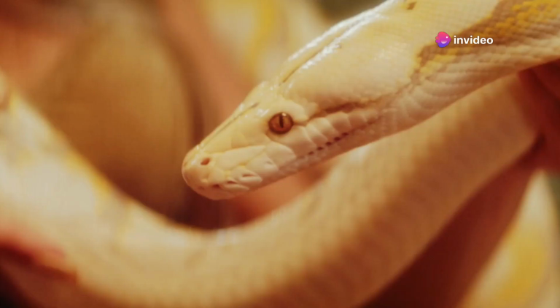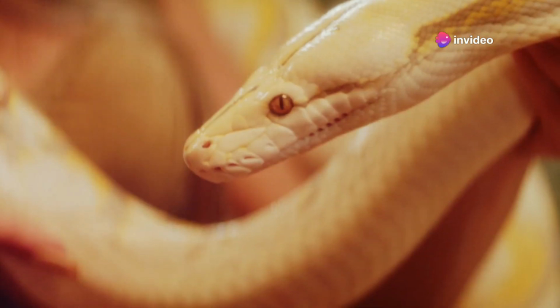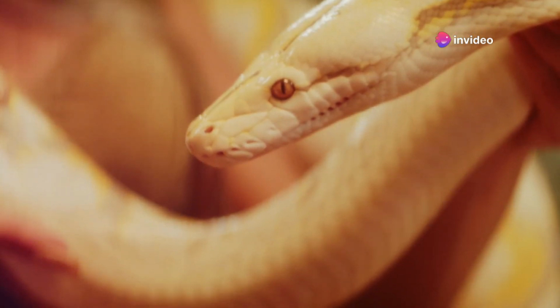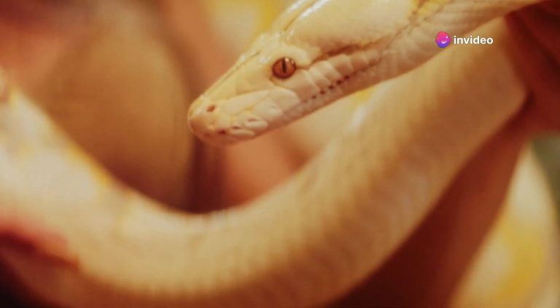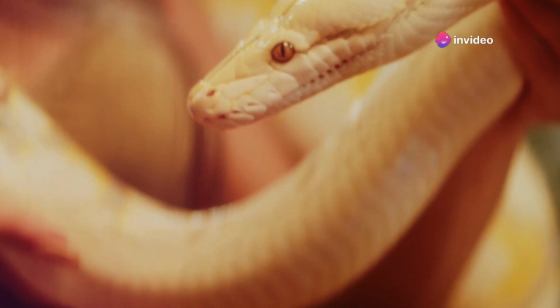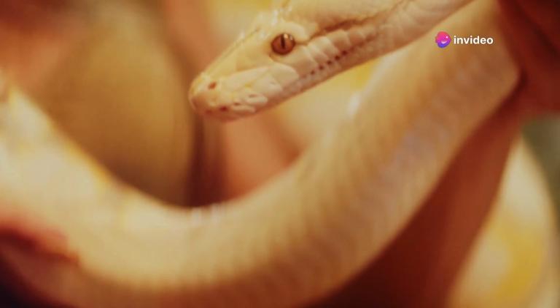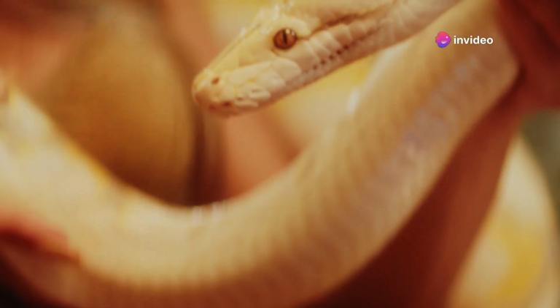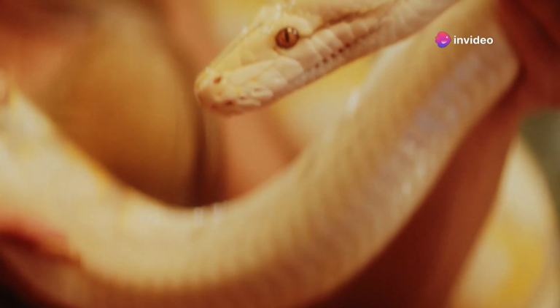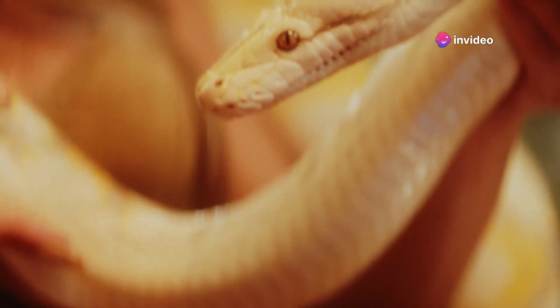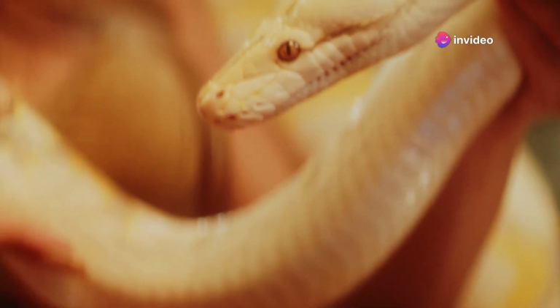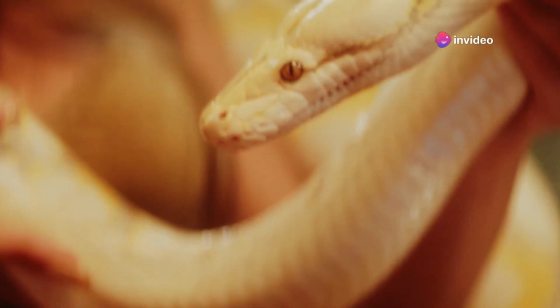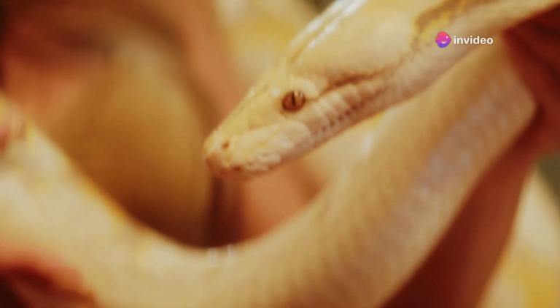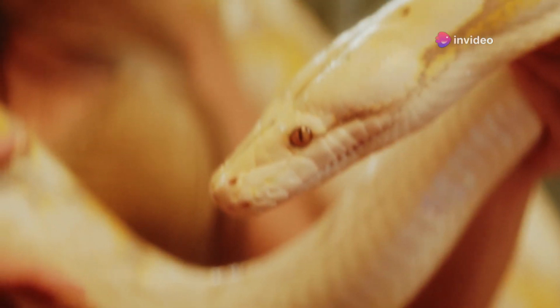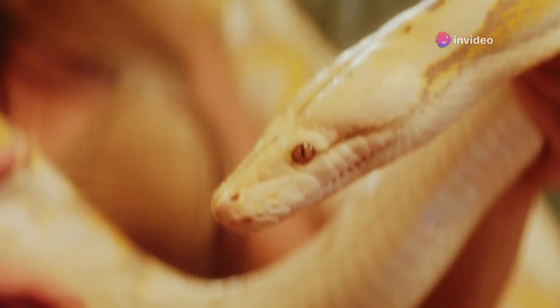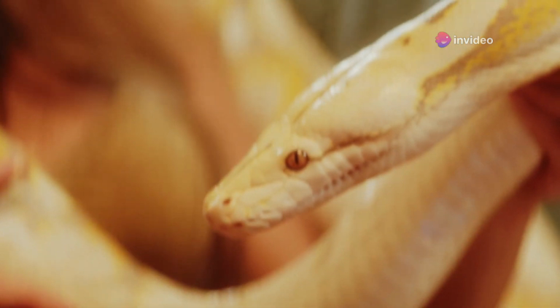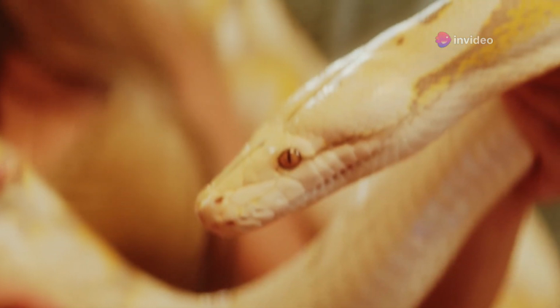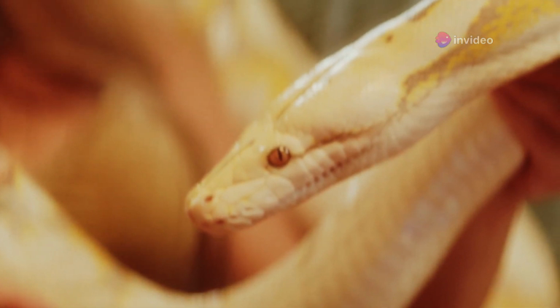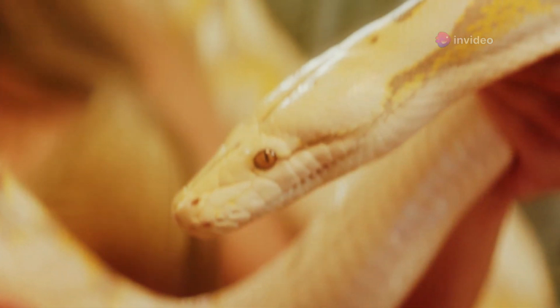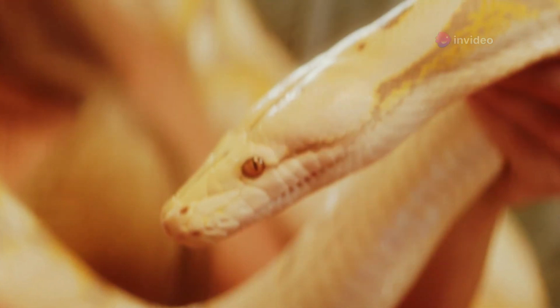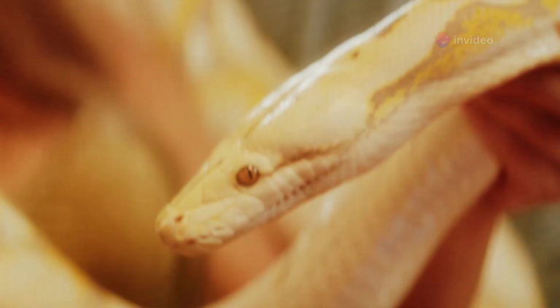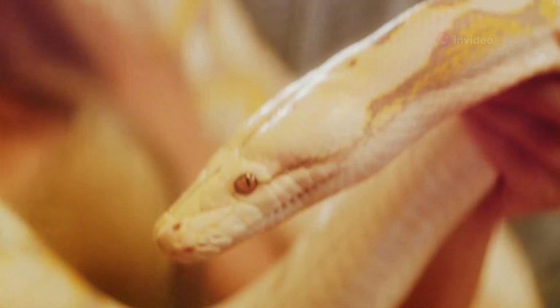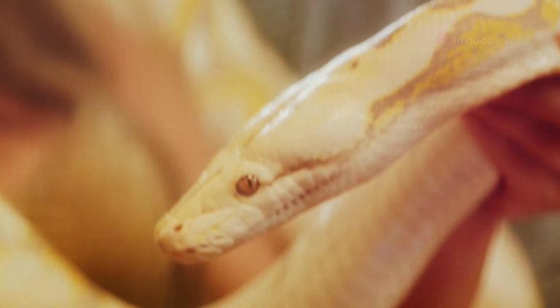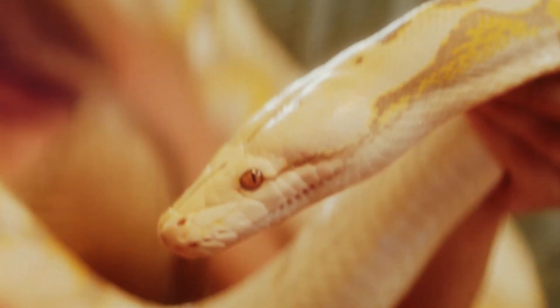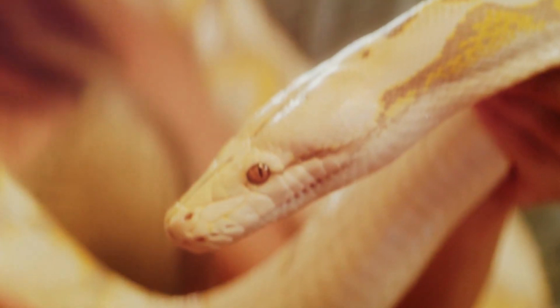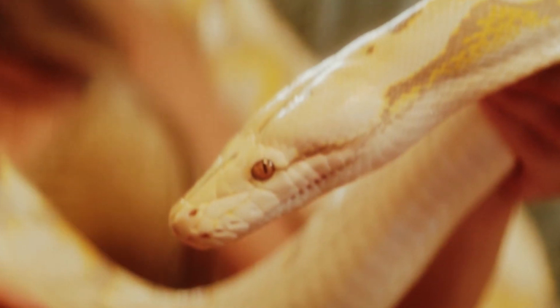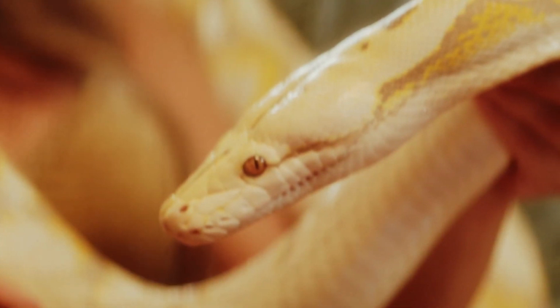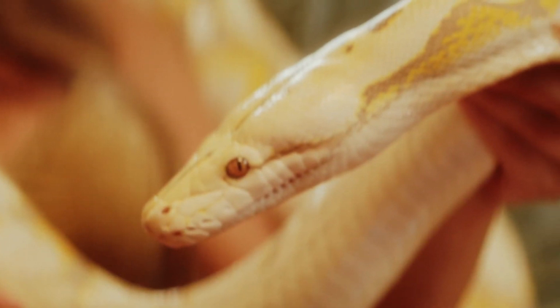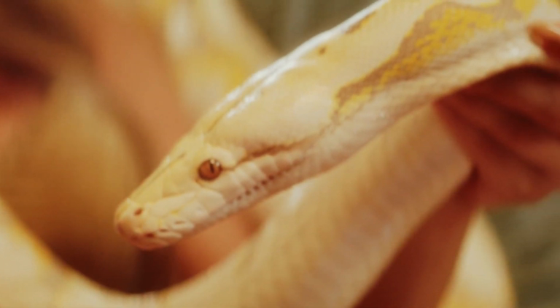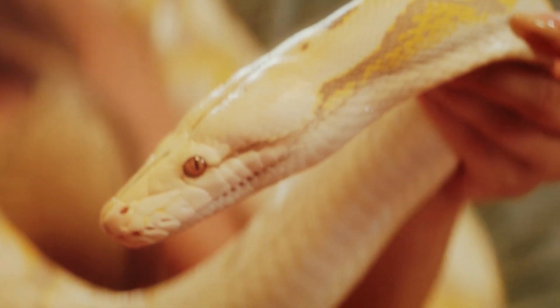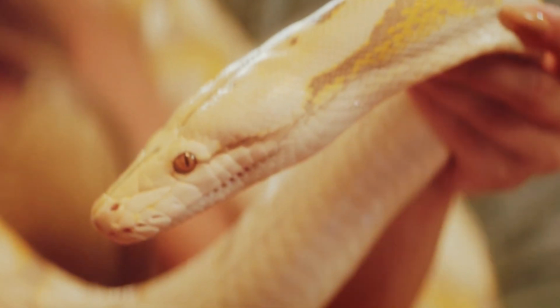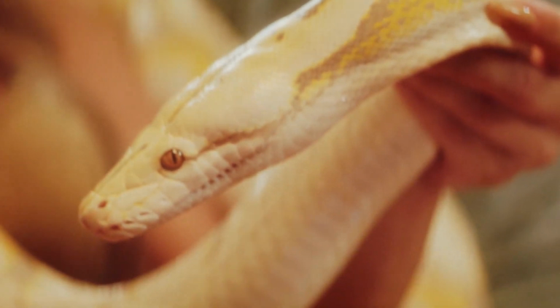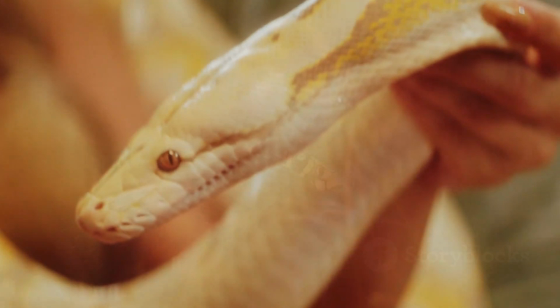By recognizing and fostering these positive behaviors, you can enhance your snake's quality of life.